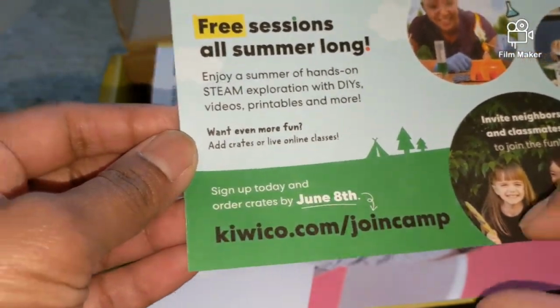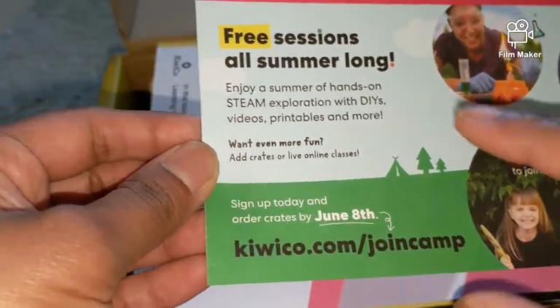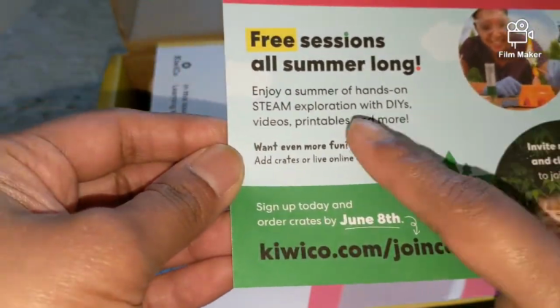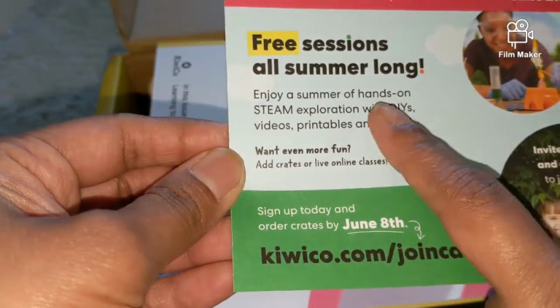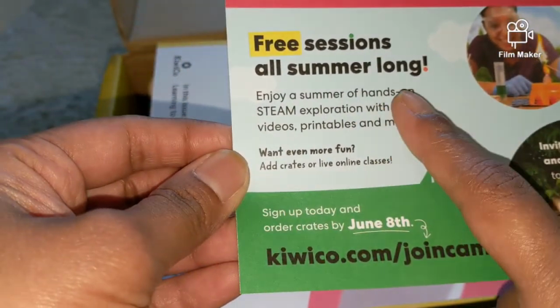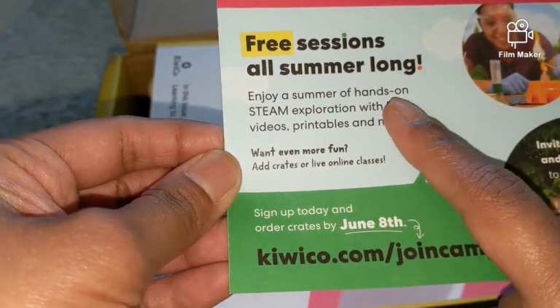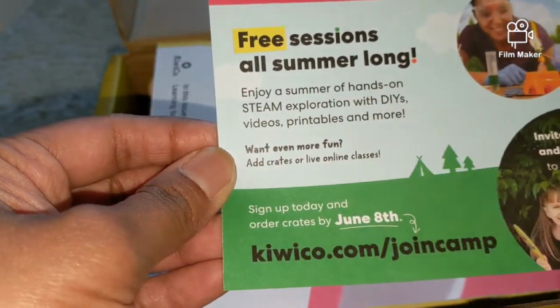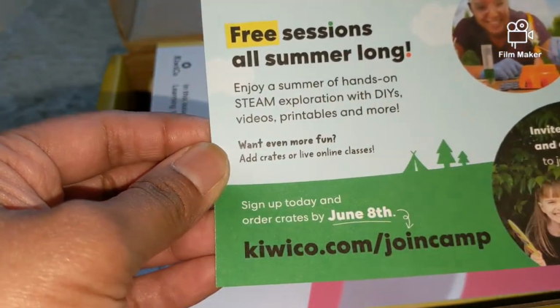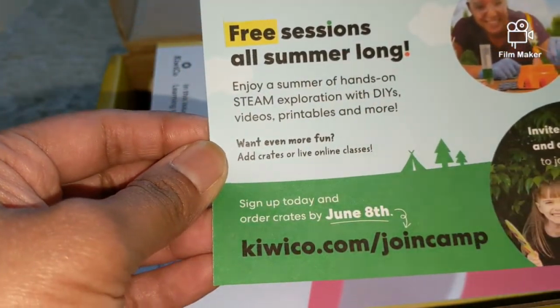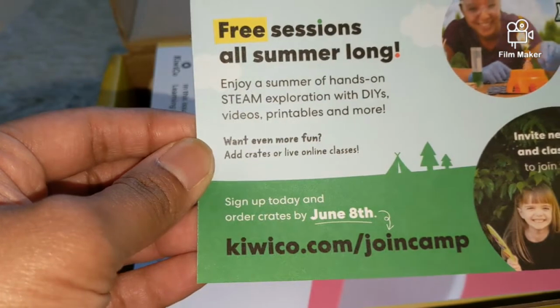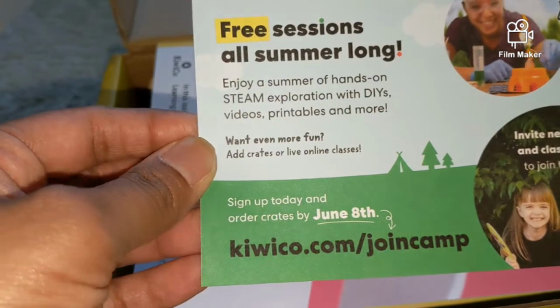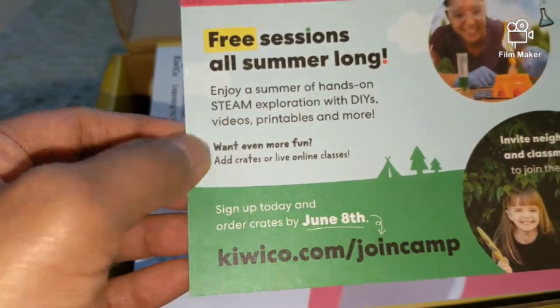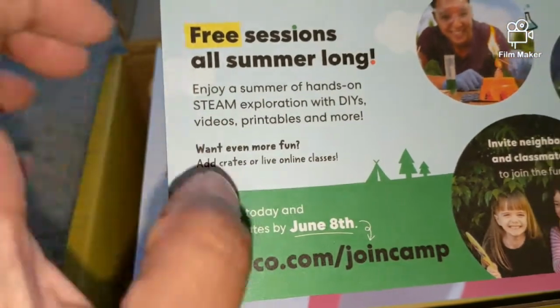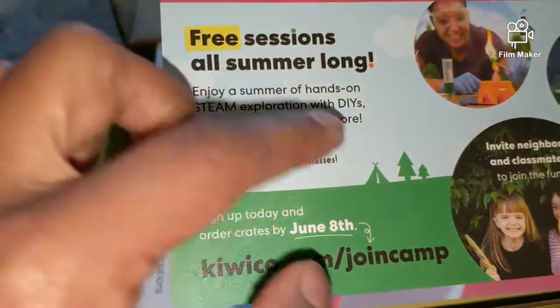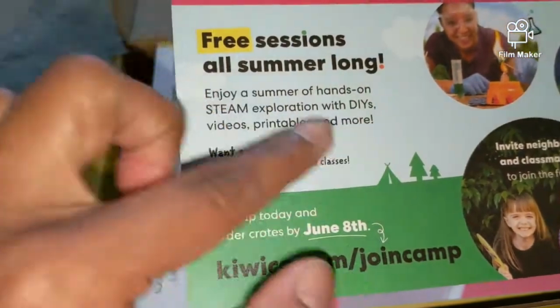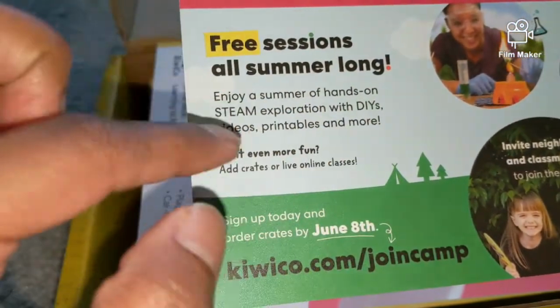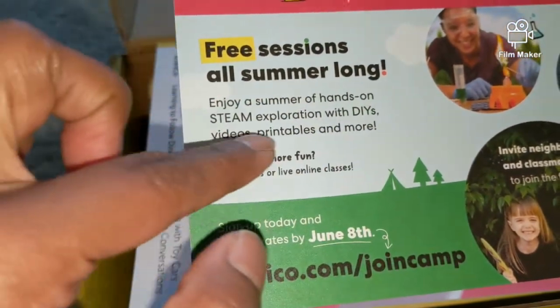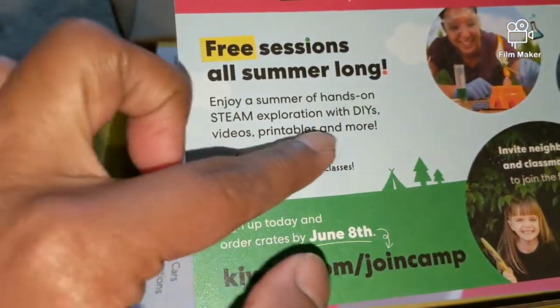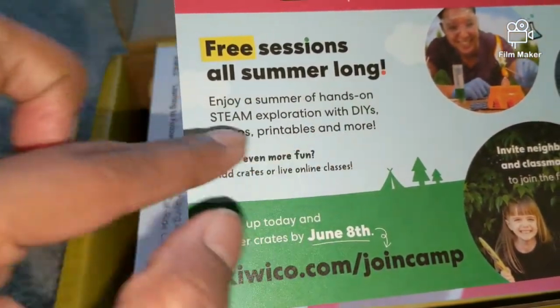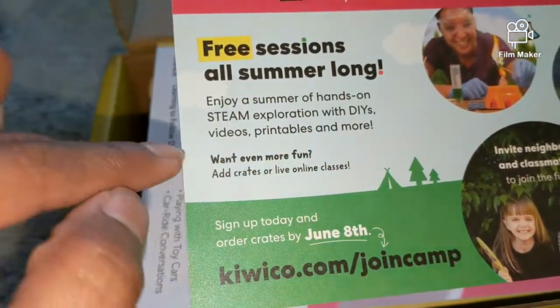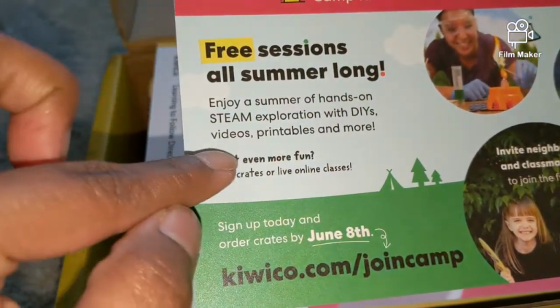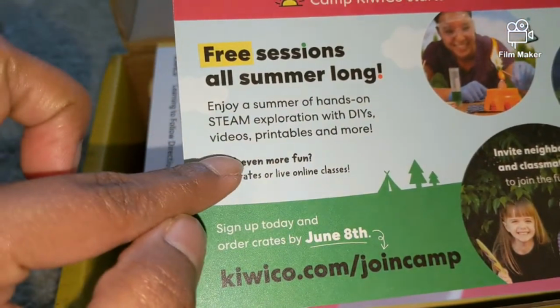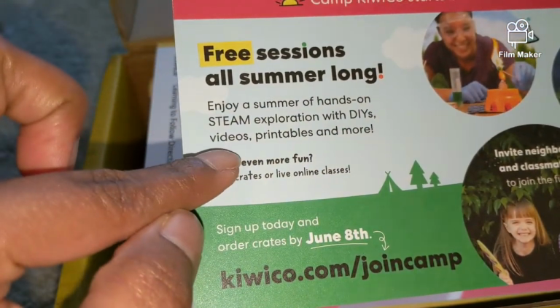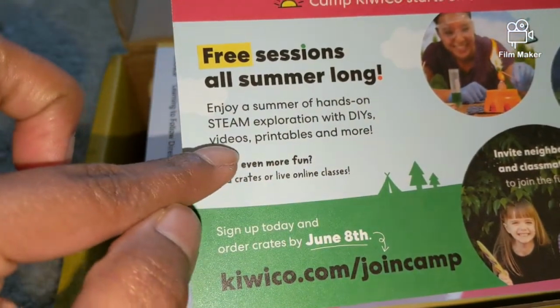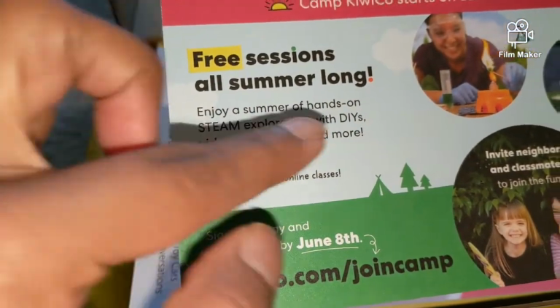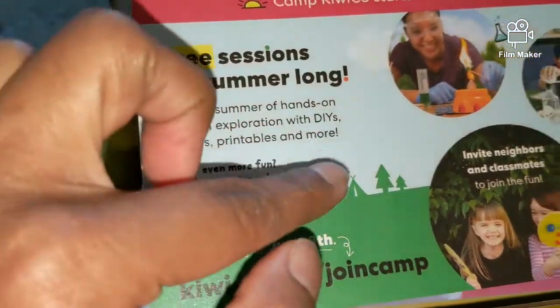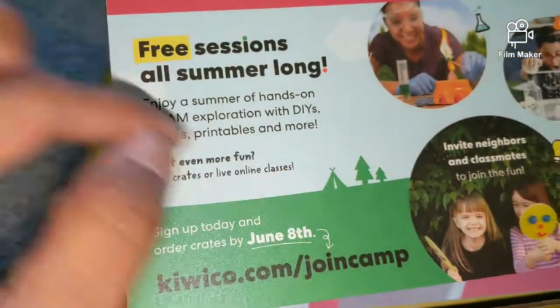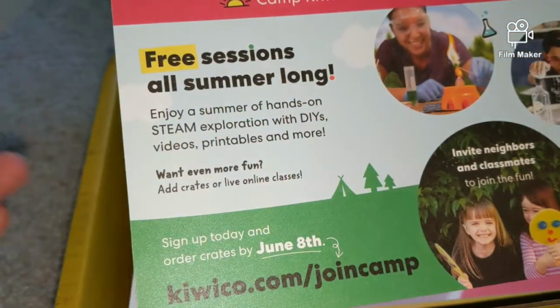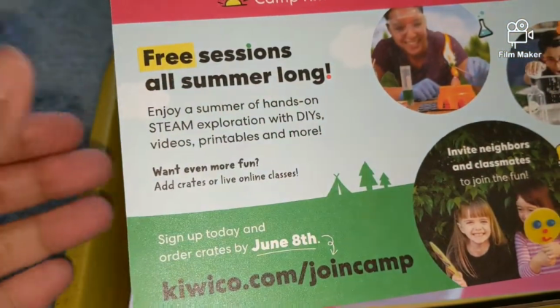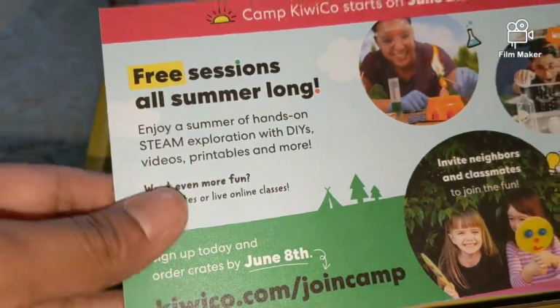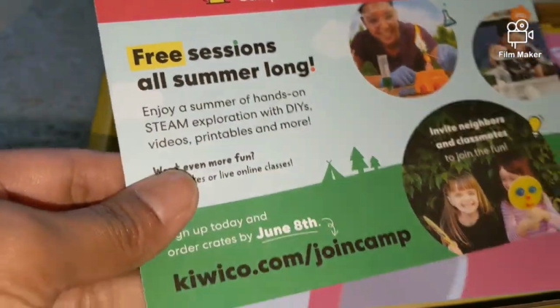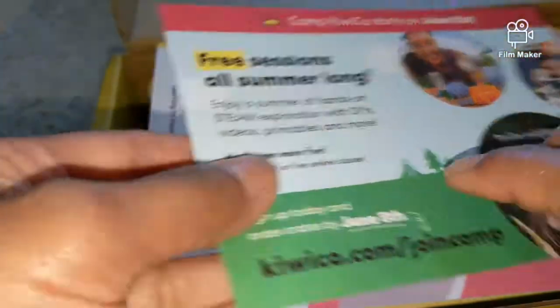There are some hands-on experiences, some DIYs, some videos, some printables, and more.